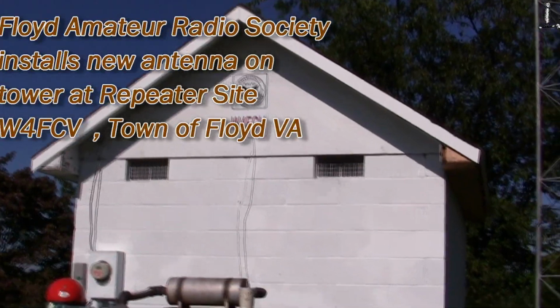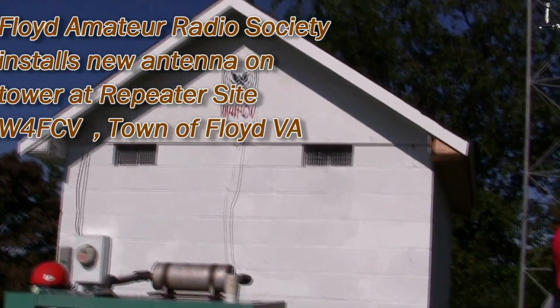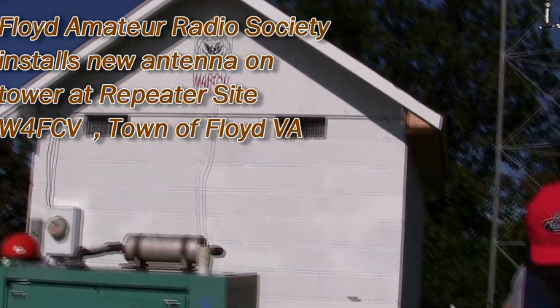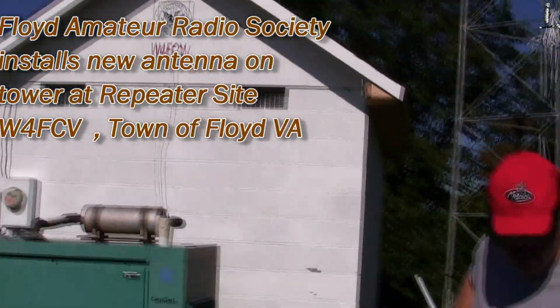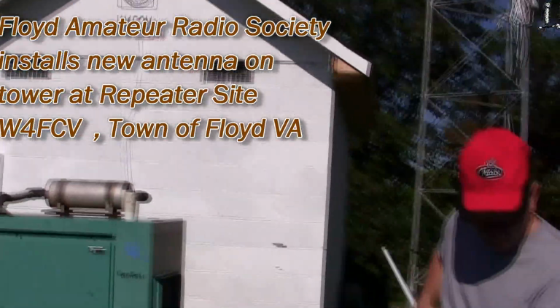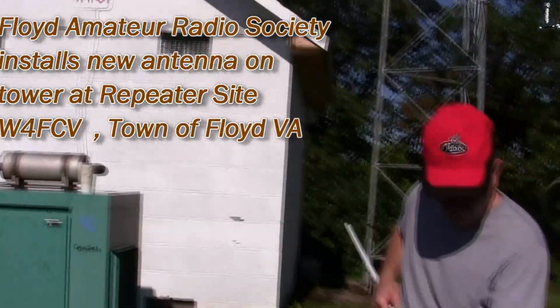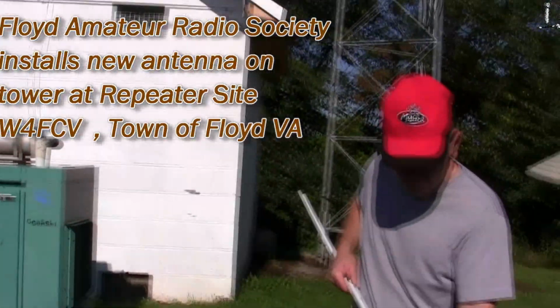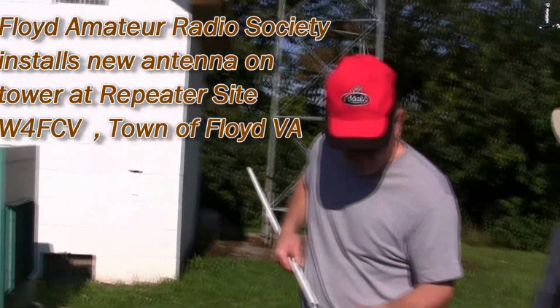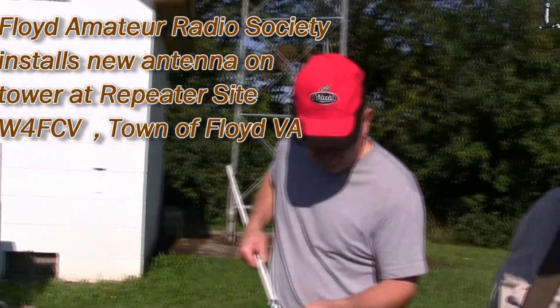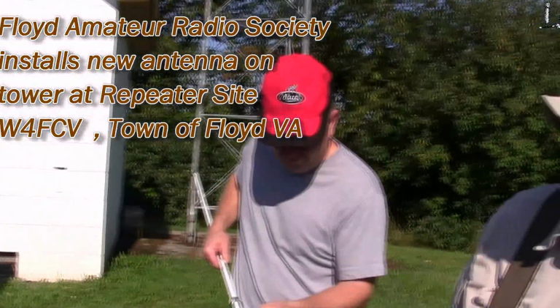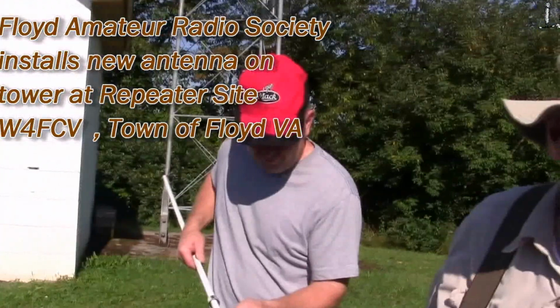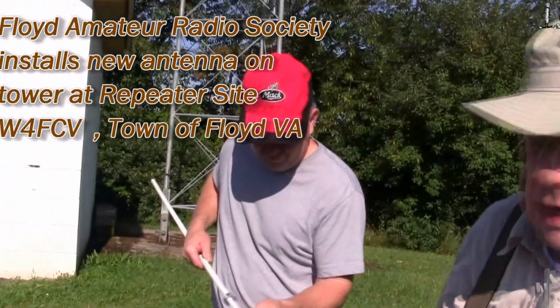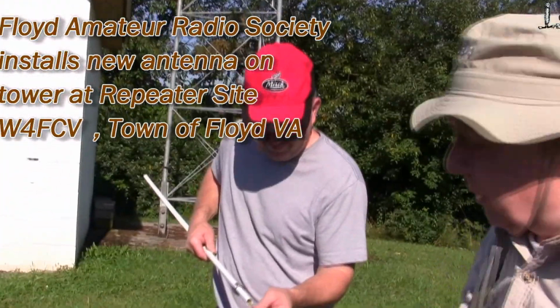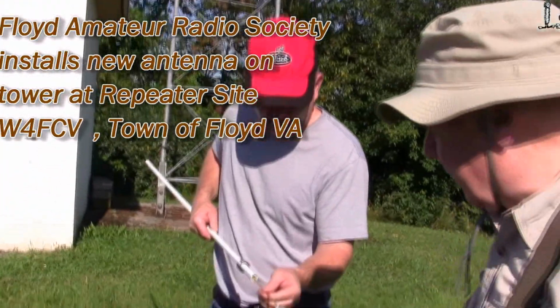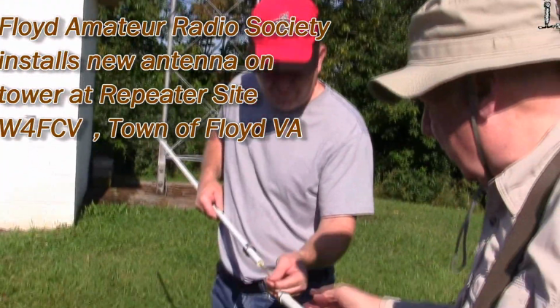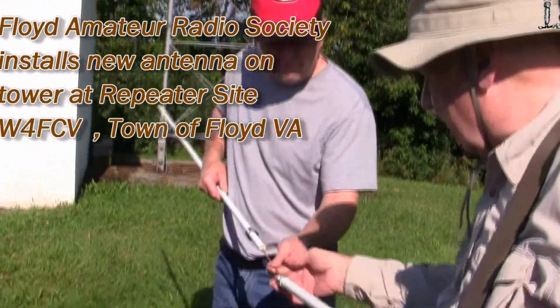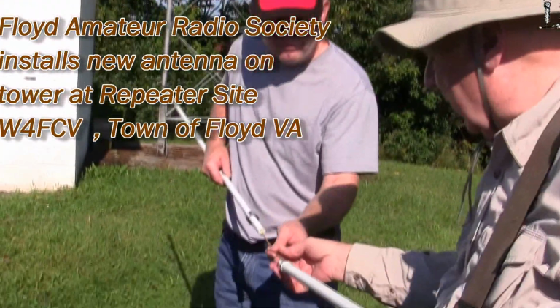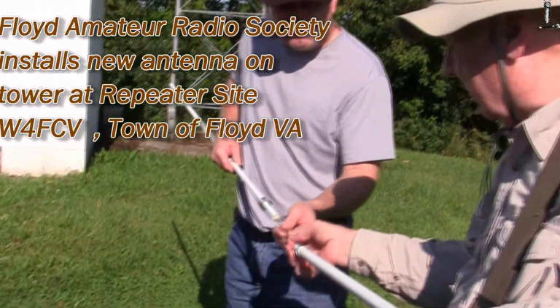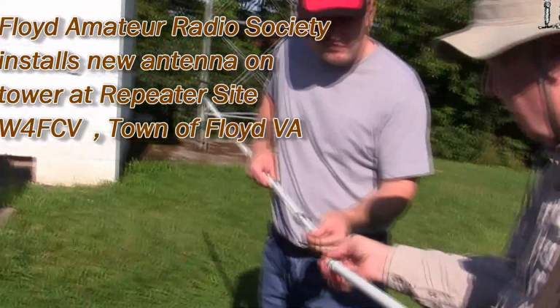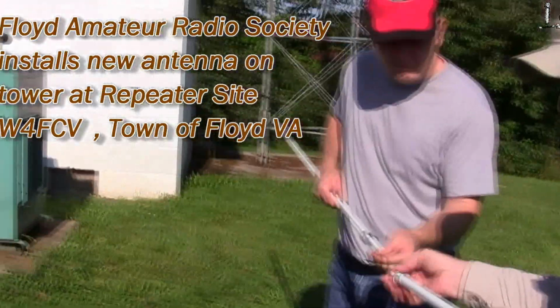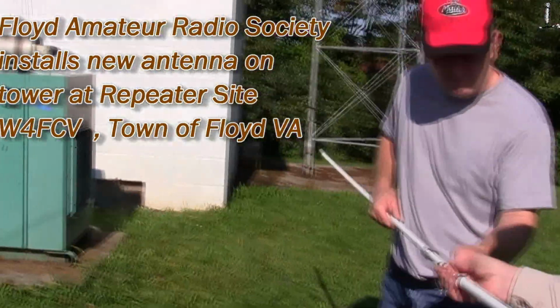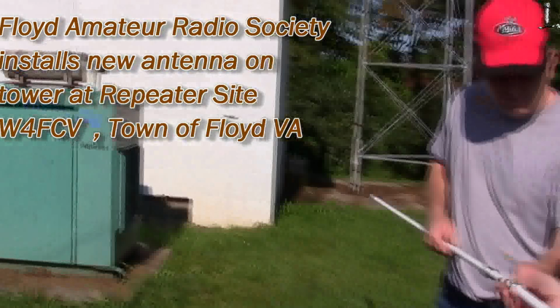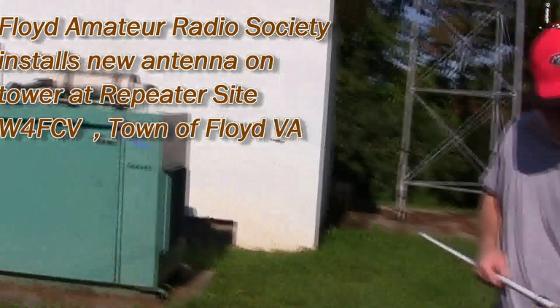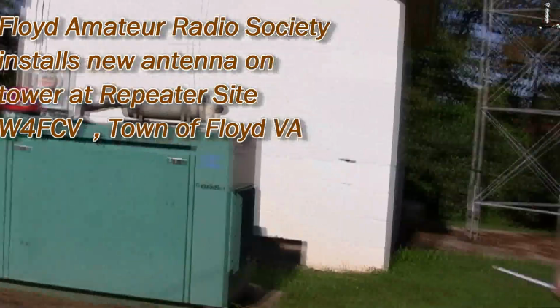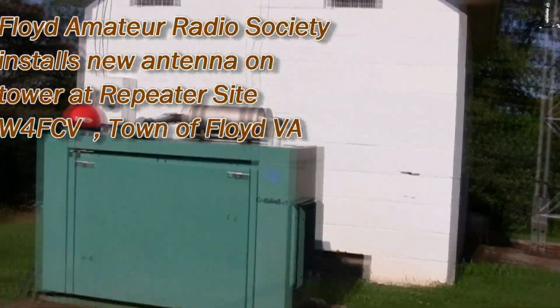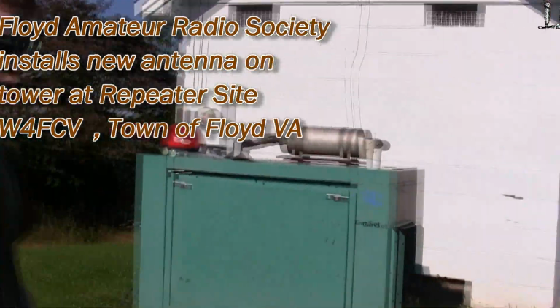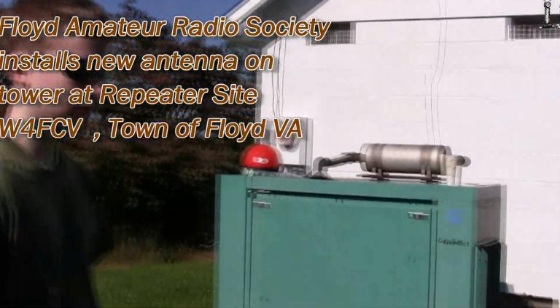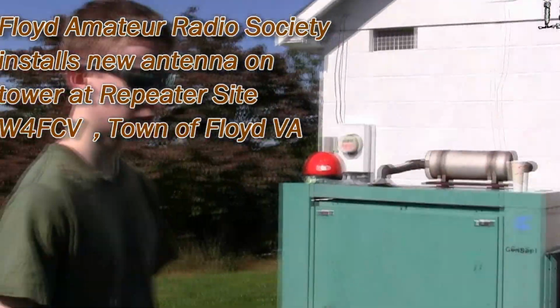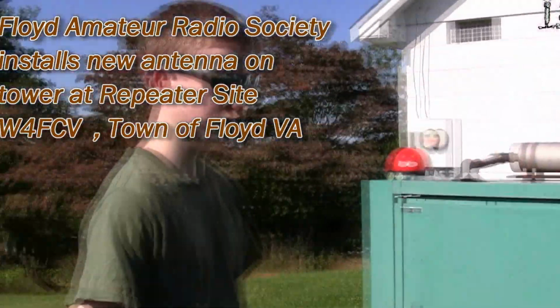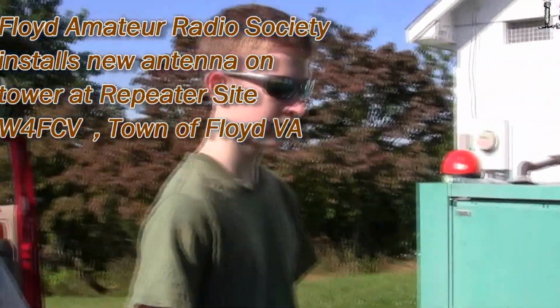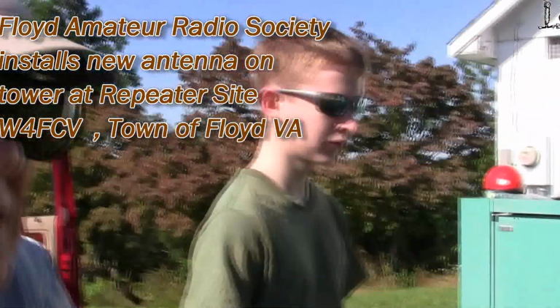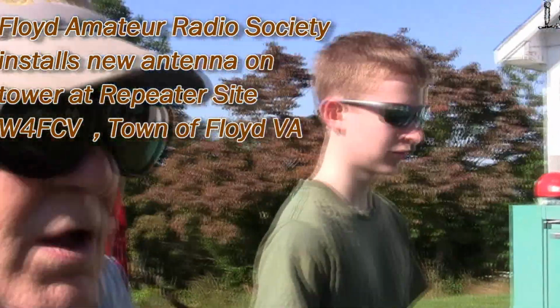Okay, see the guys working on the antenna here. Russ, tell us what we're doing here this Saturday morning.